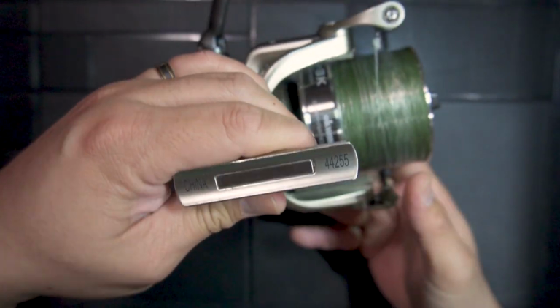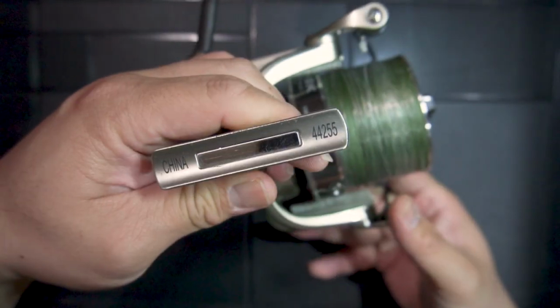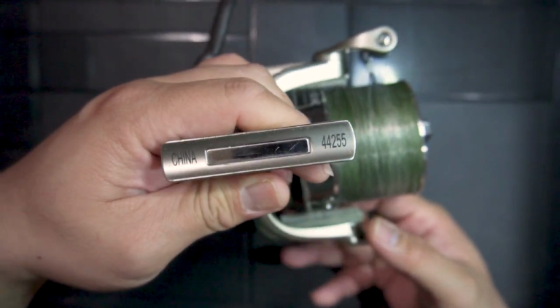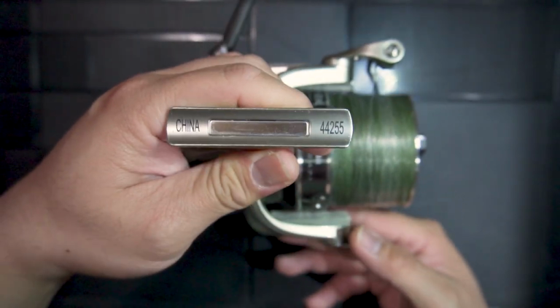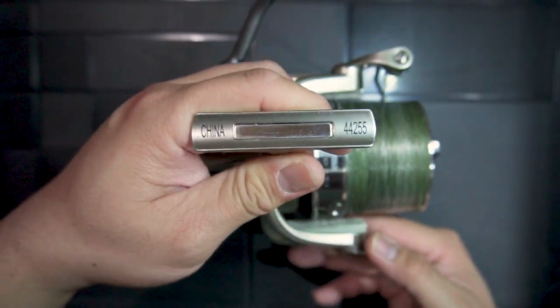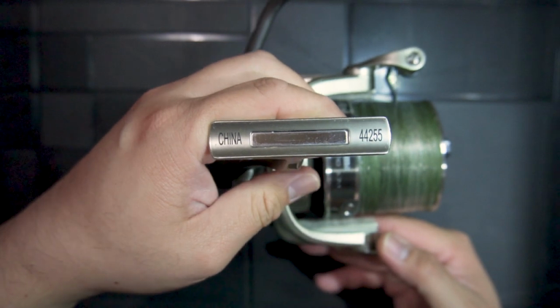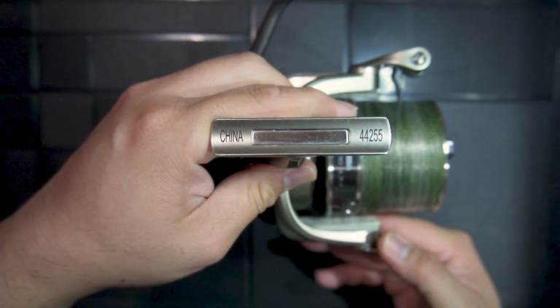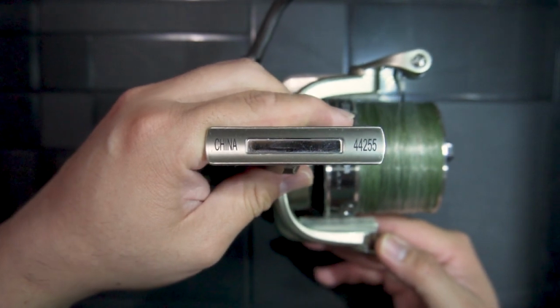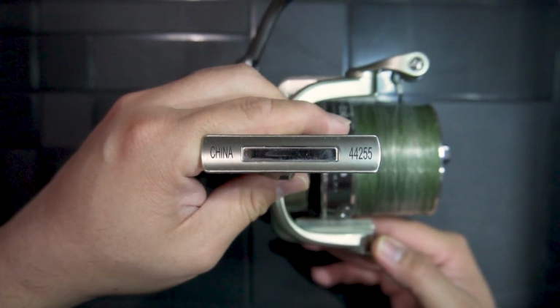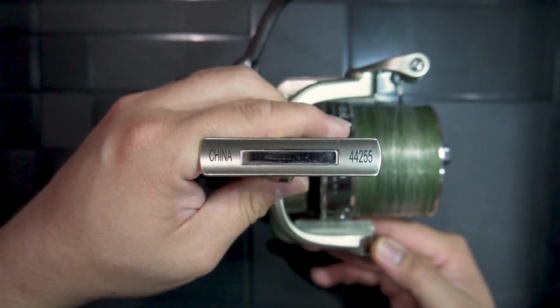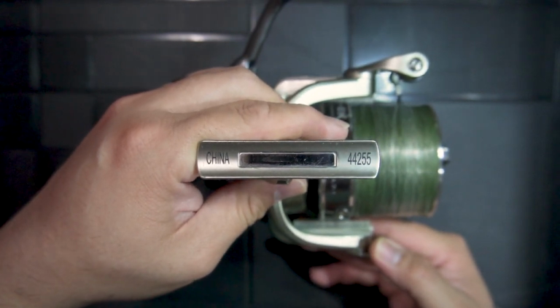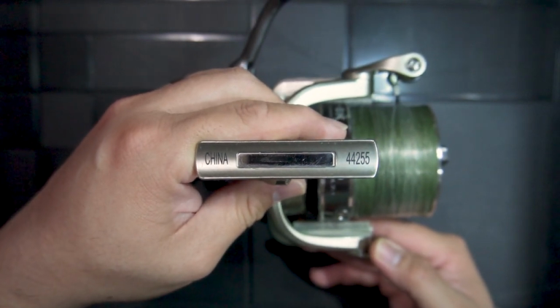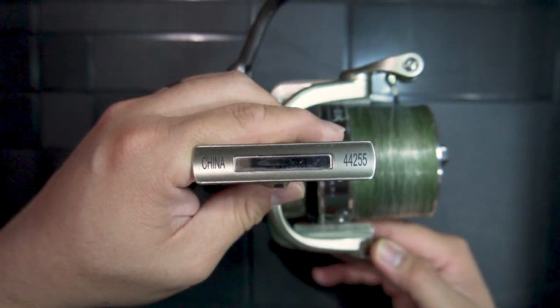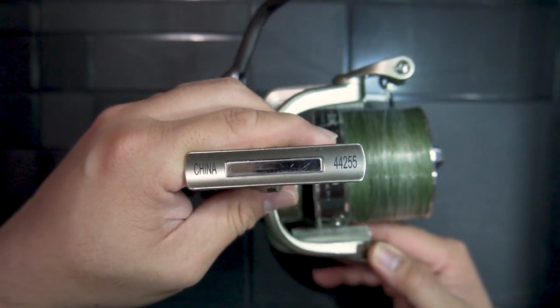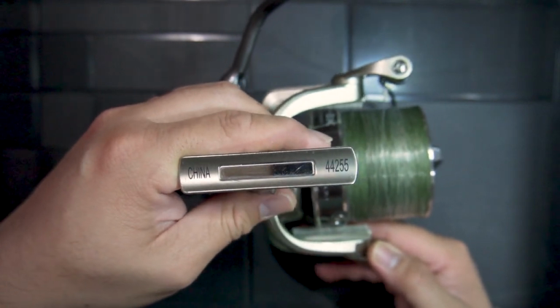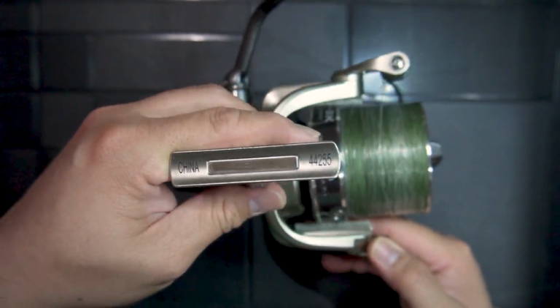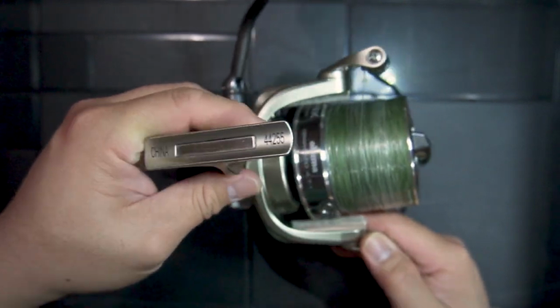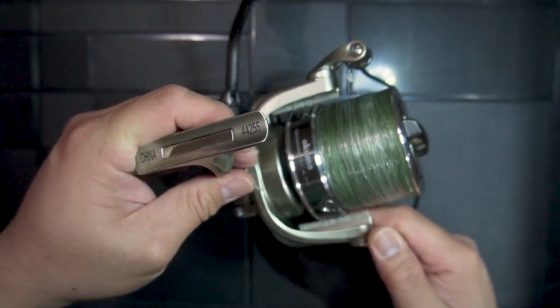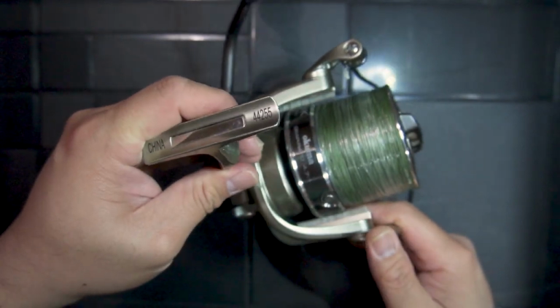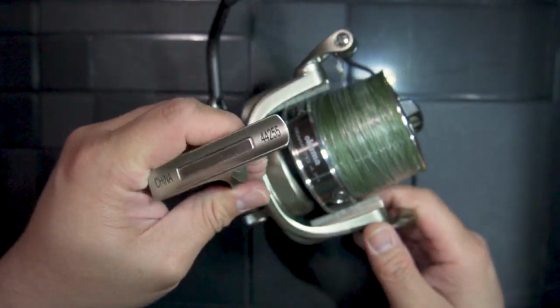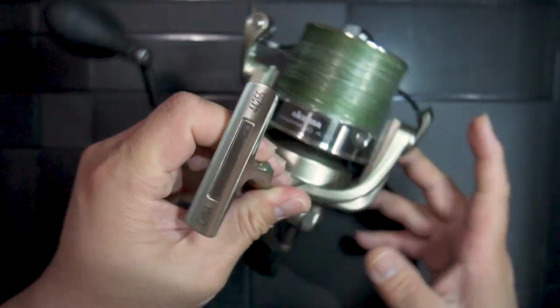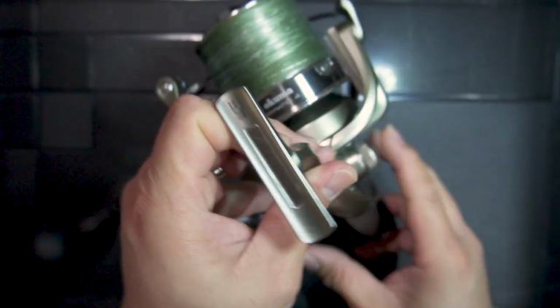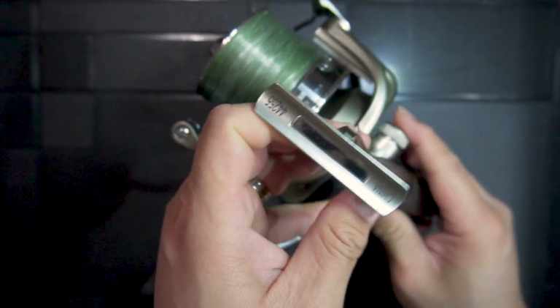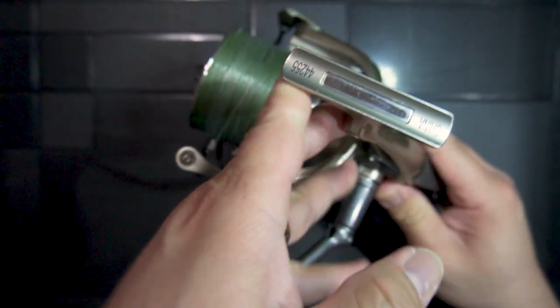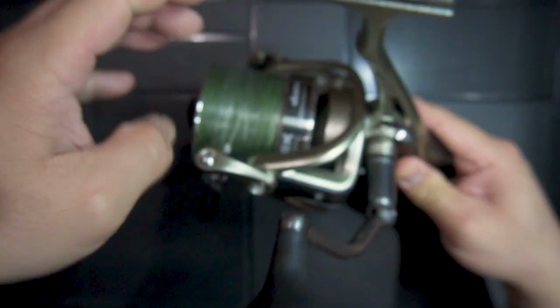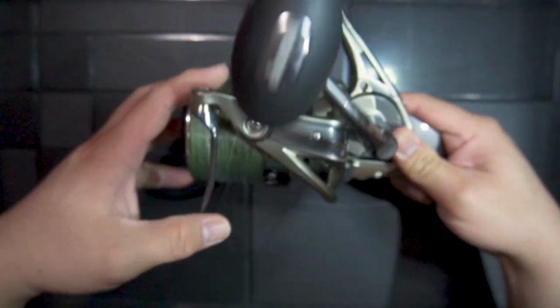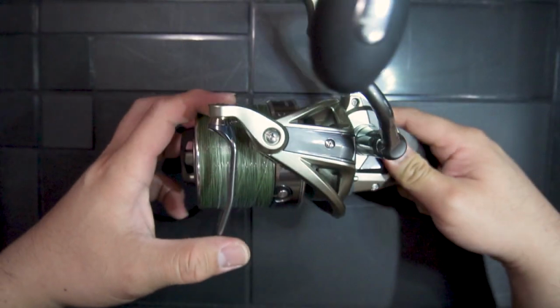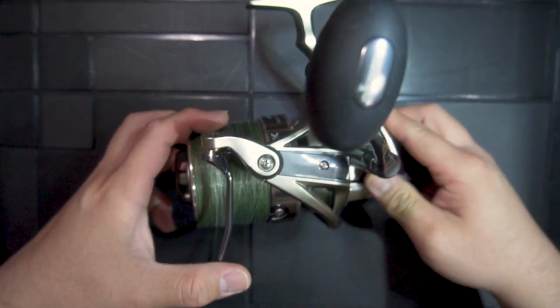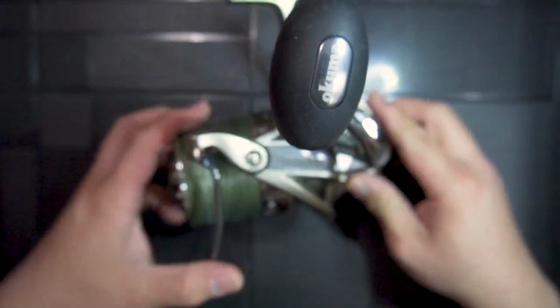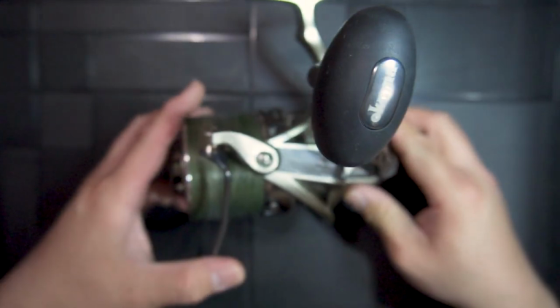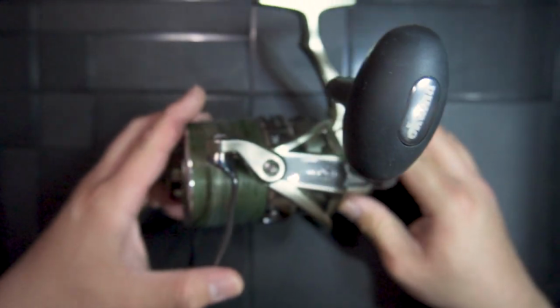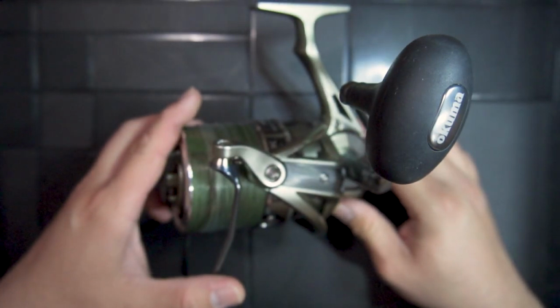The website mentions that the manufacturer is based in Taiwan. However, the sticker on the reel foot seems to disagree.